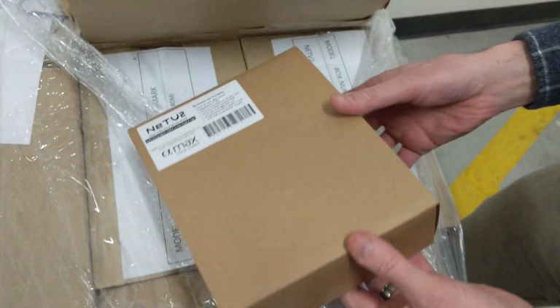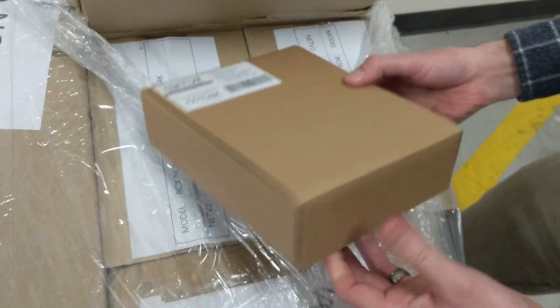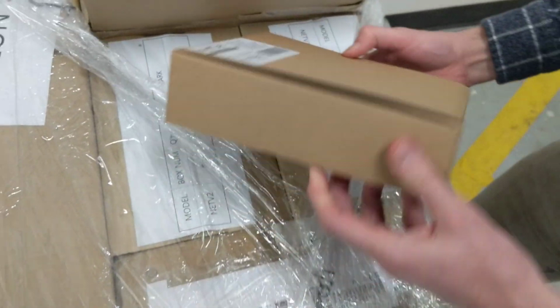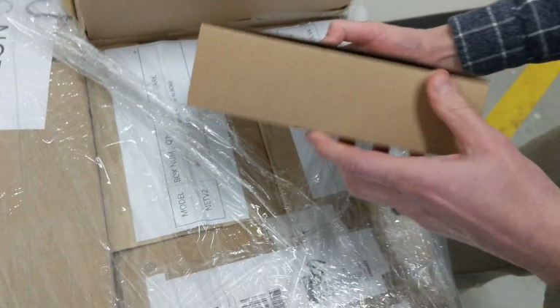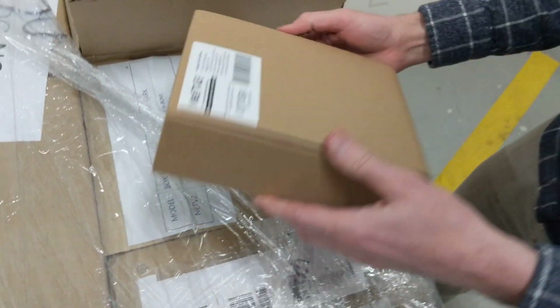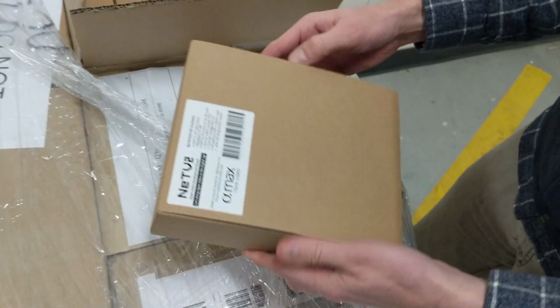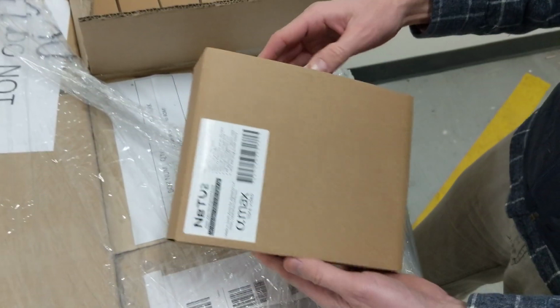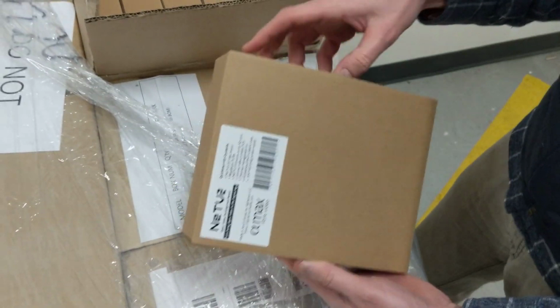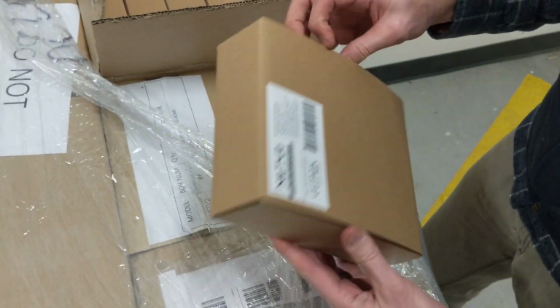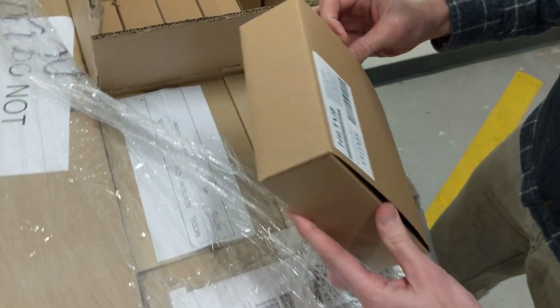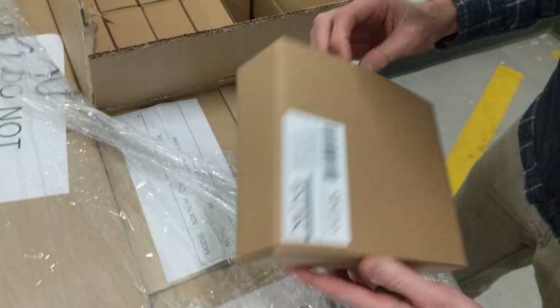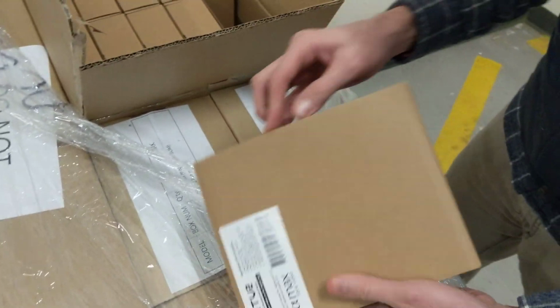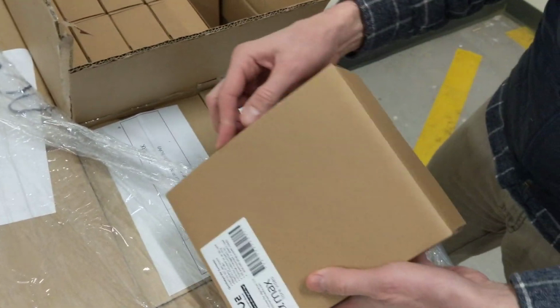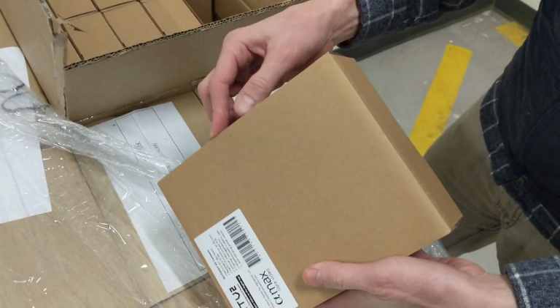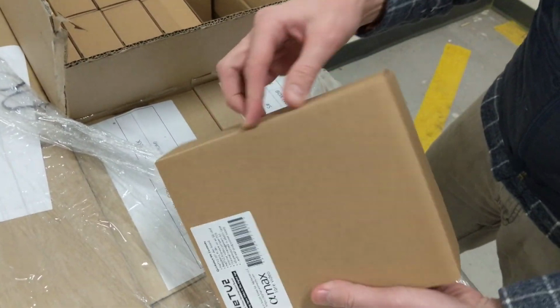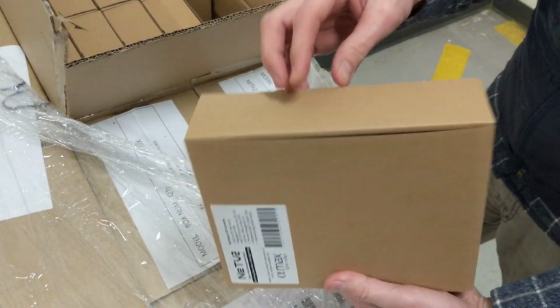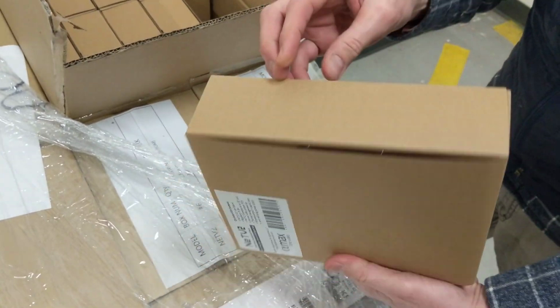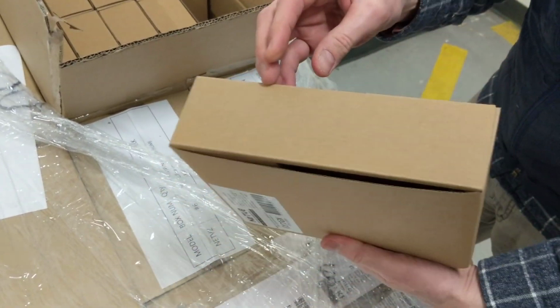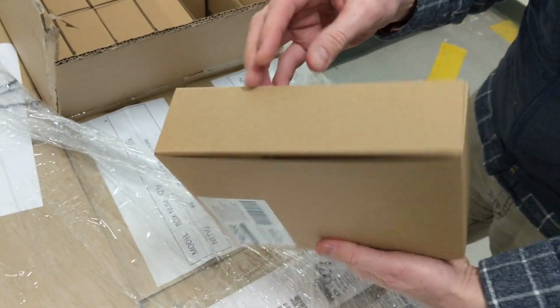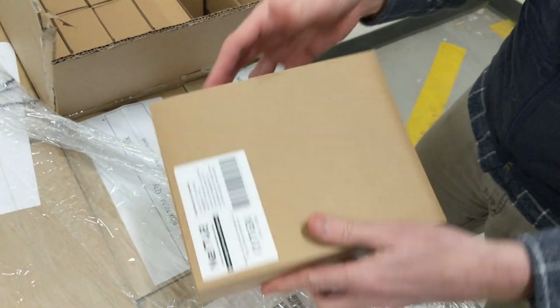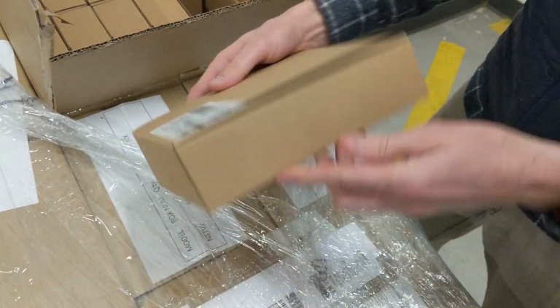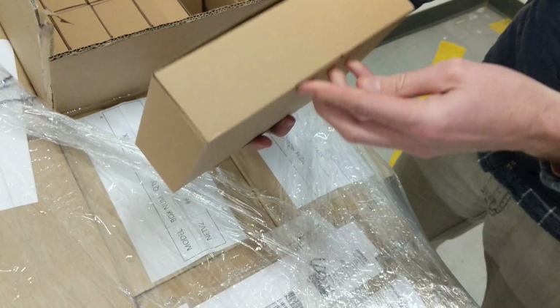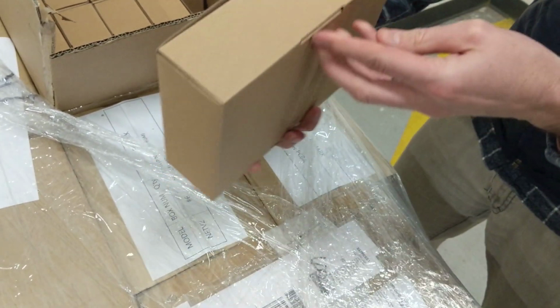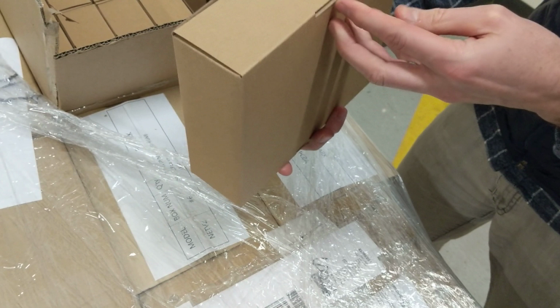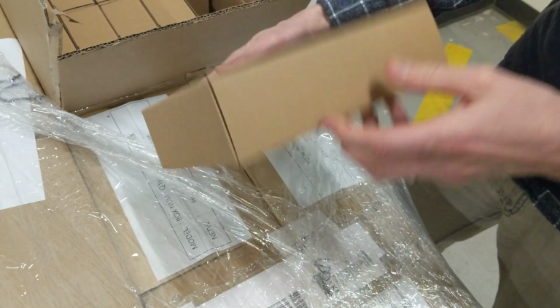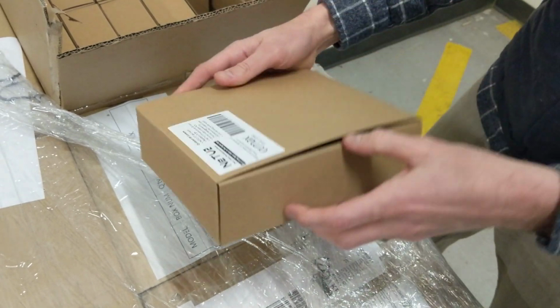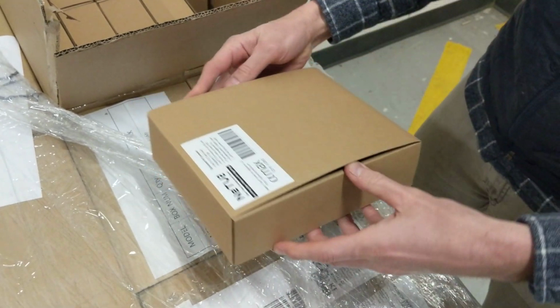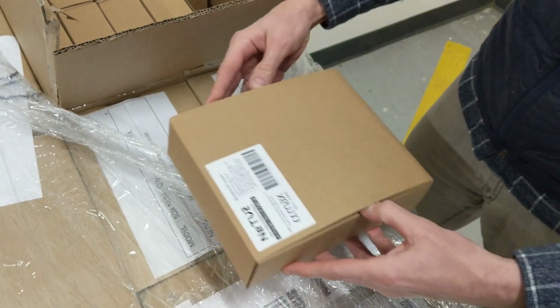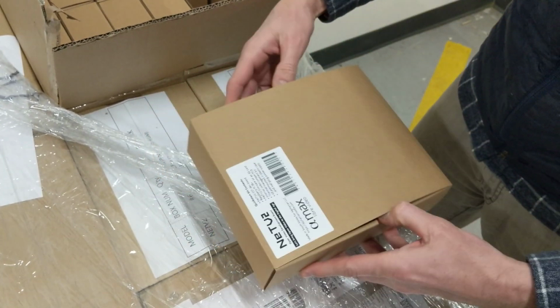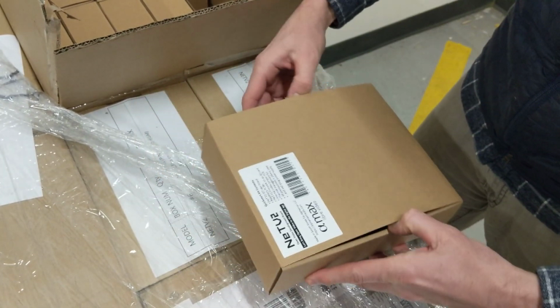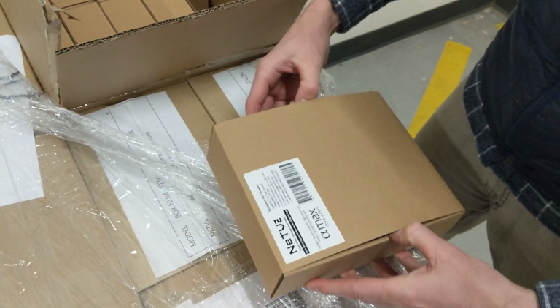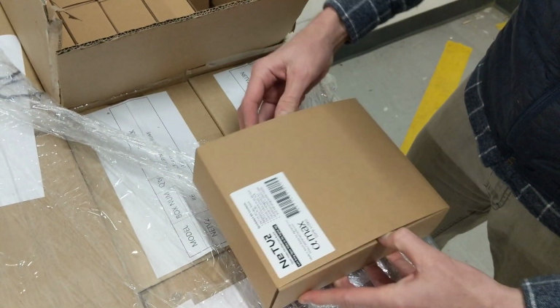Enough of that — let's just open it, without breaking it.